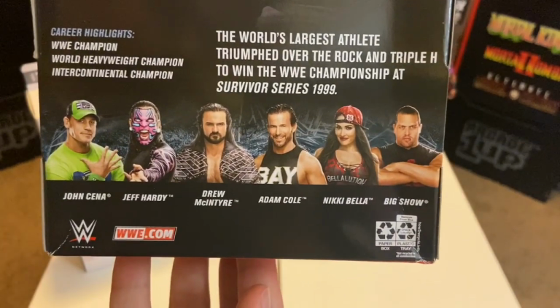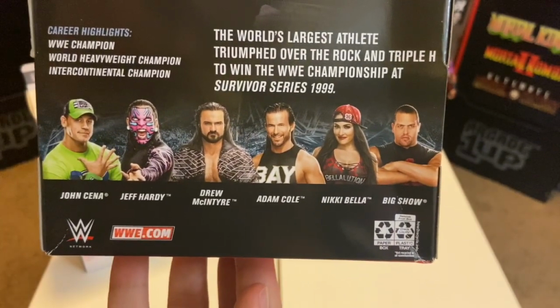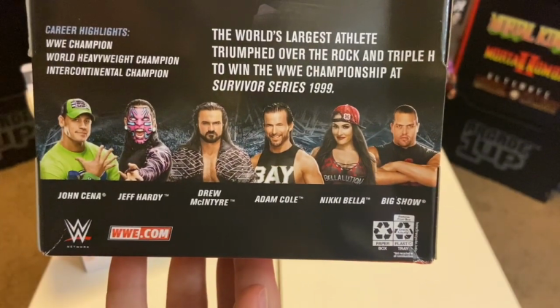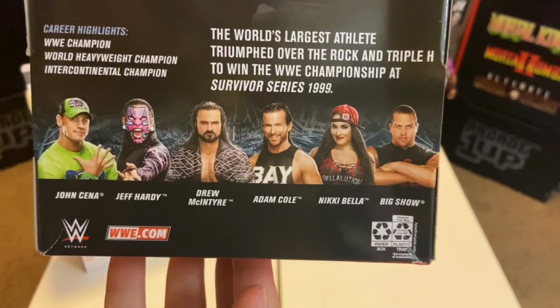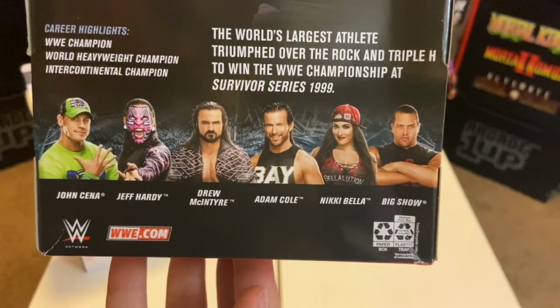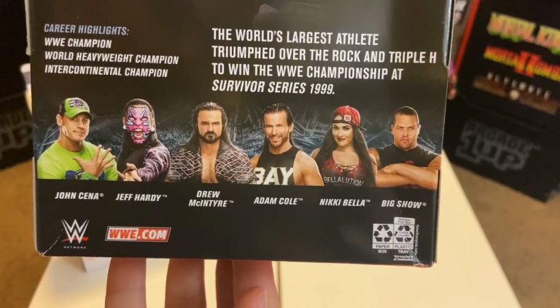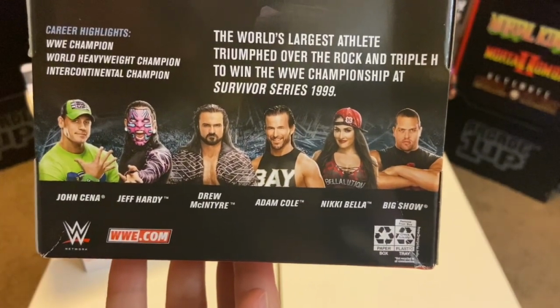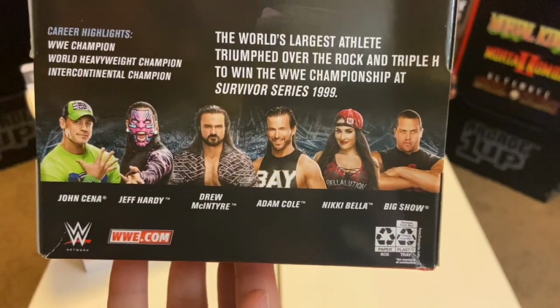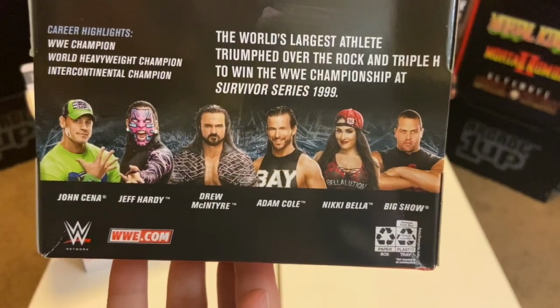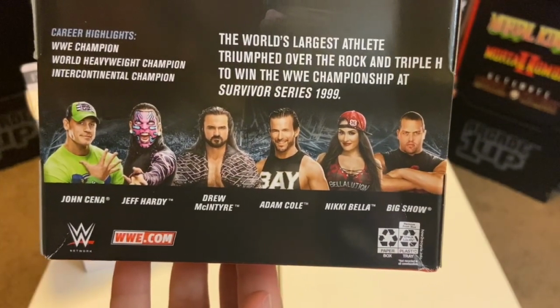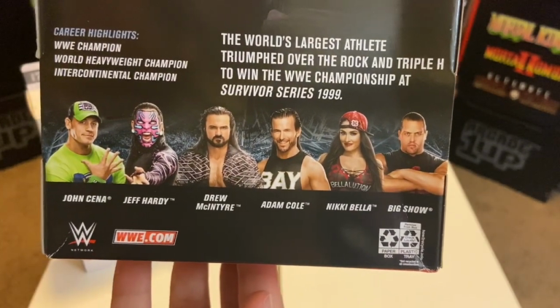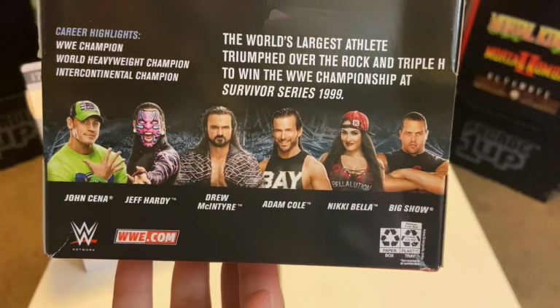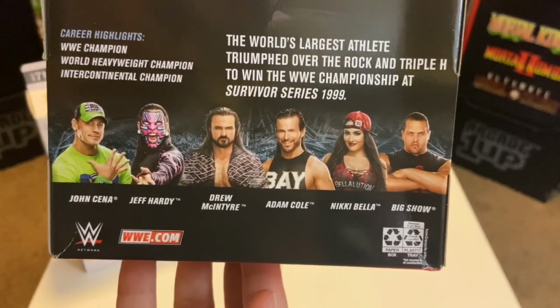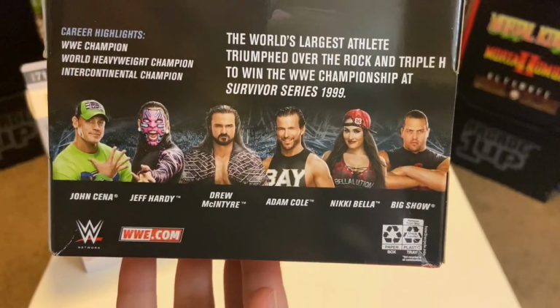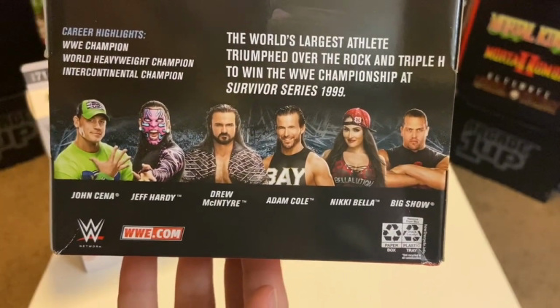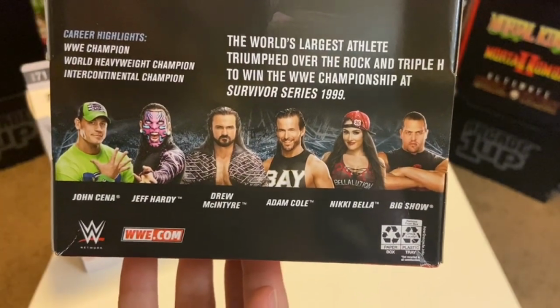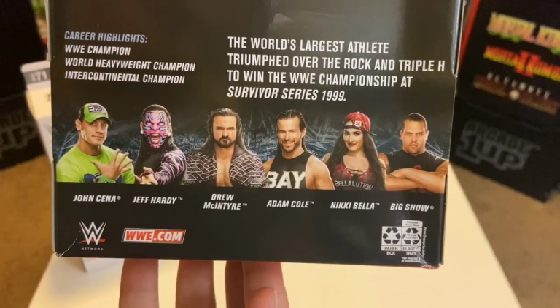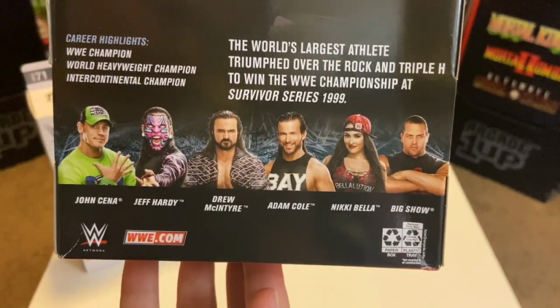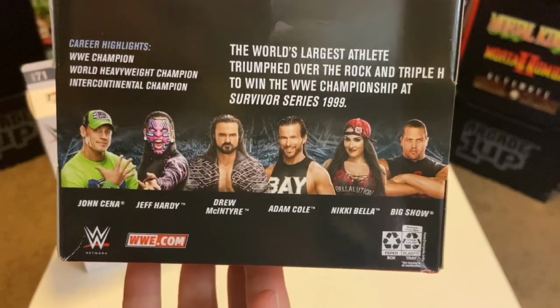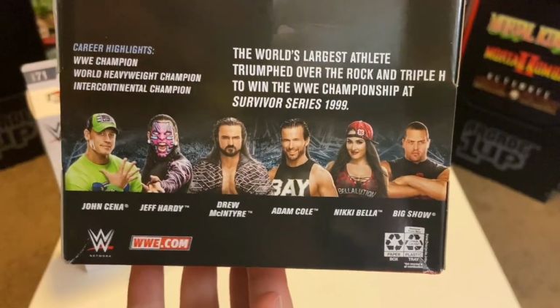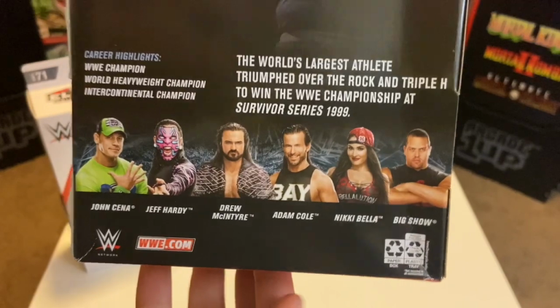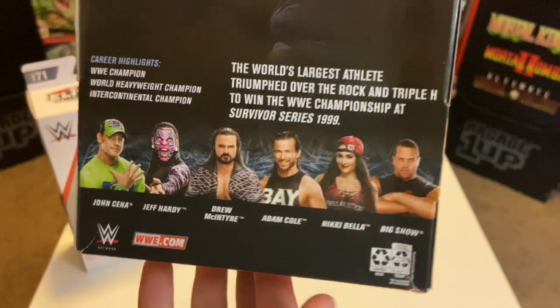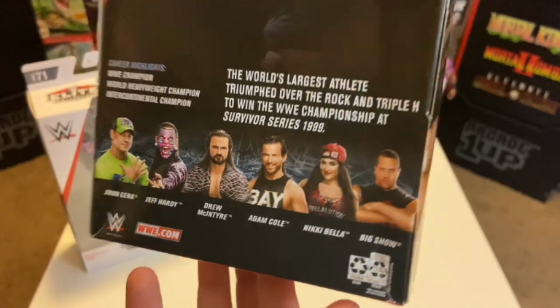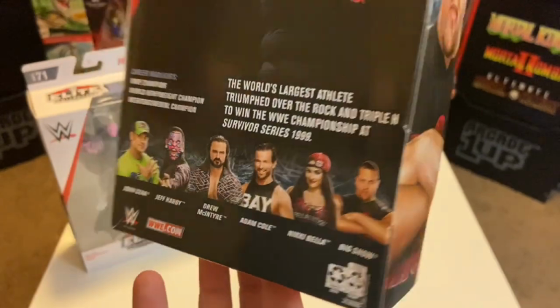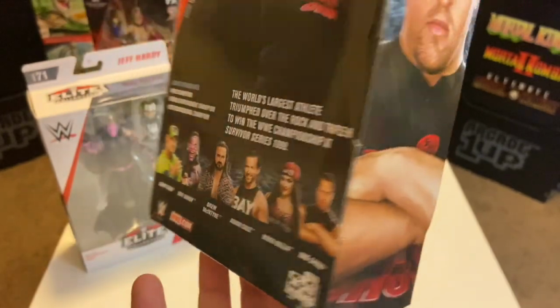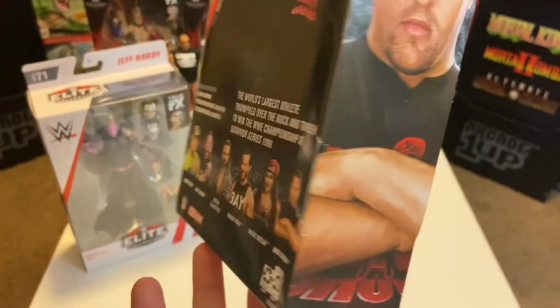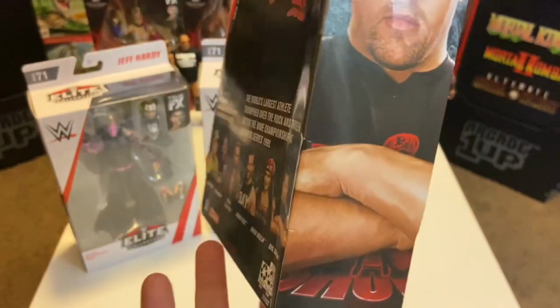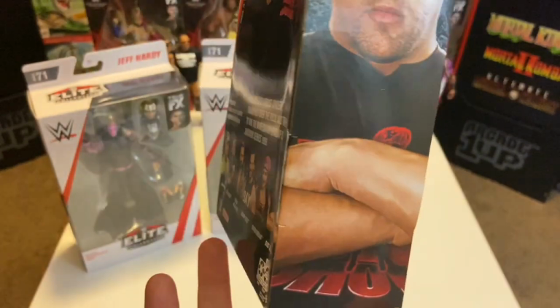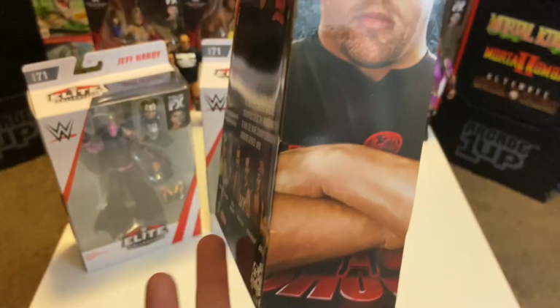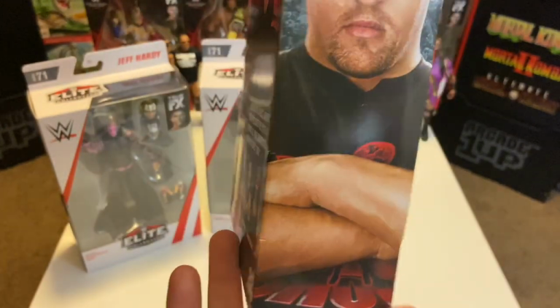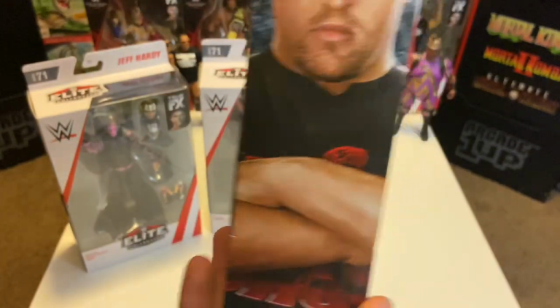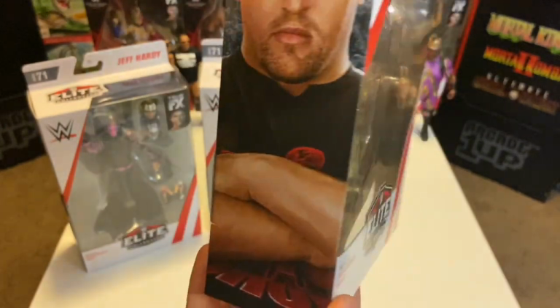I'm still waiting for Viscera and the Brood's Christian, and hopefully they come out with more Attitude Era figures.